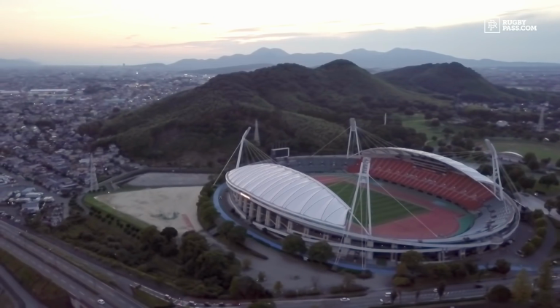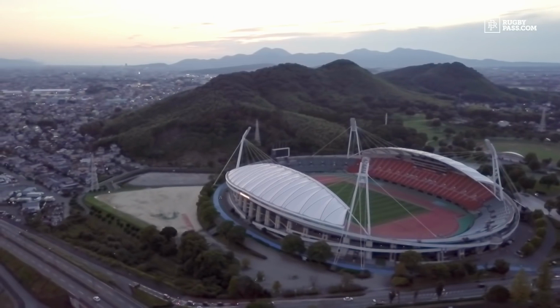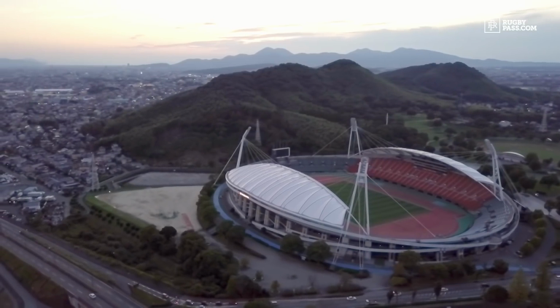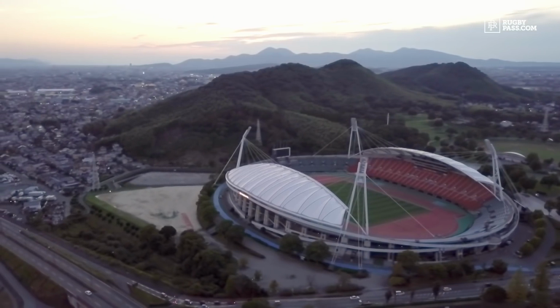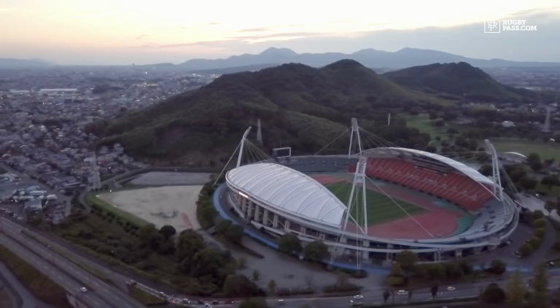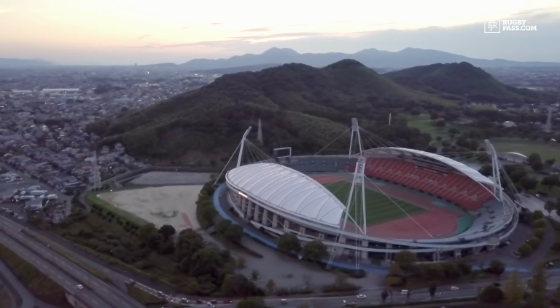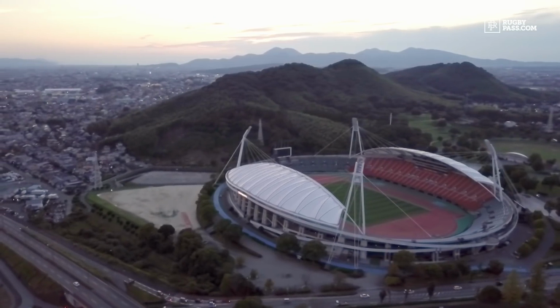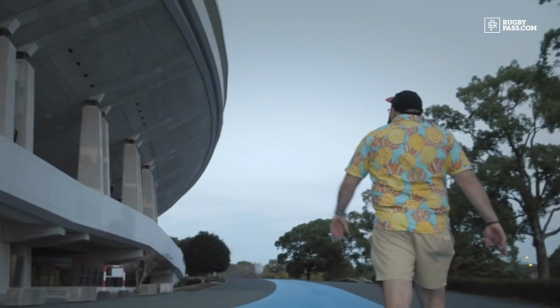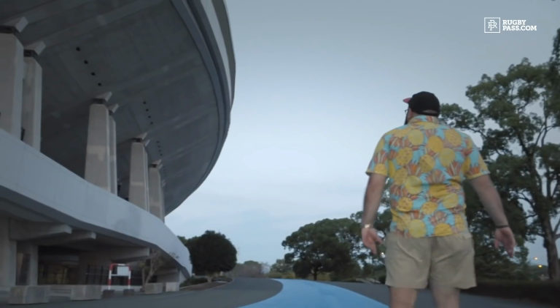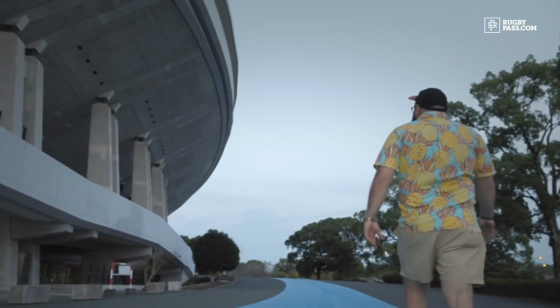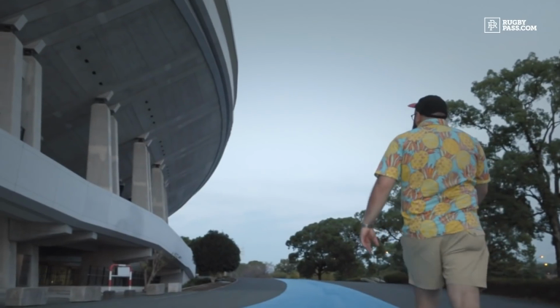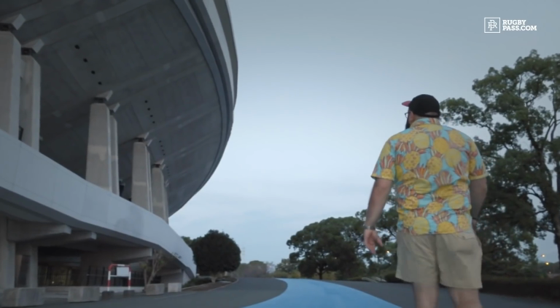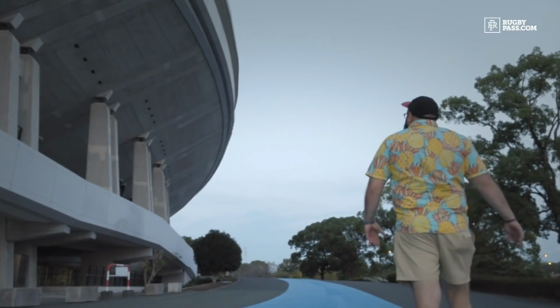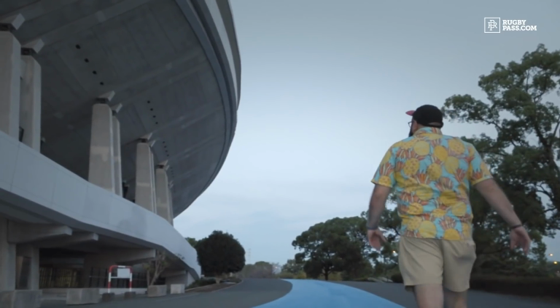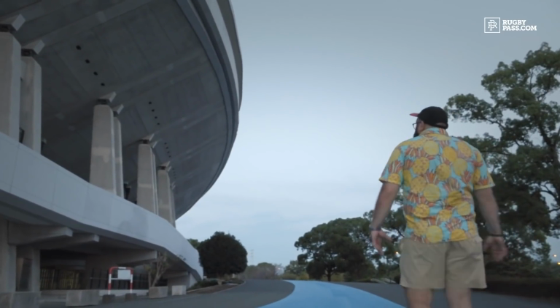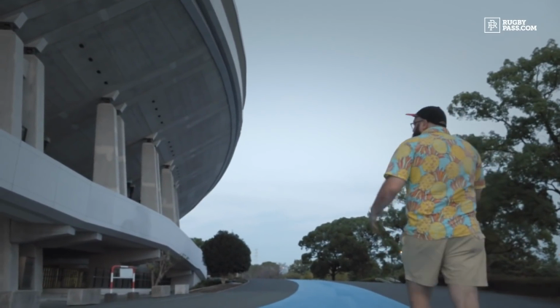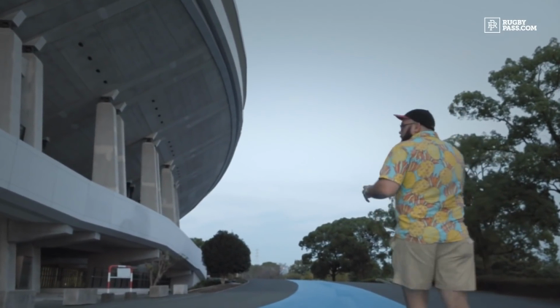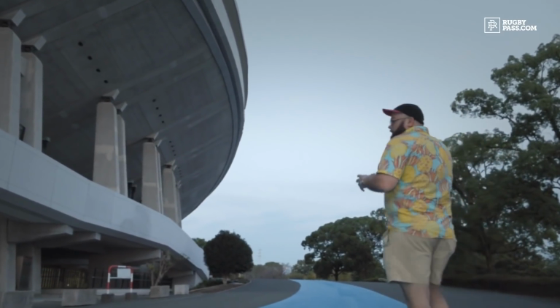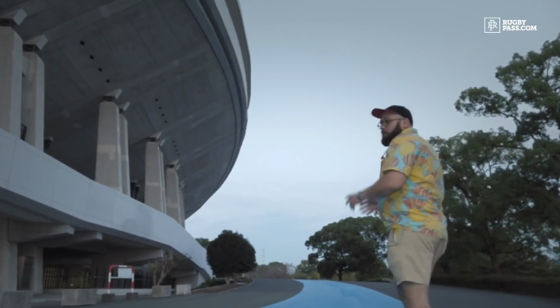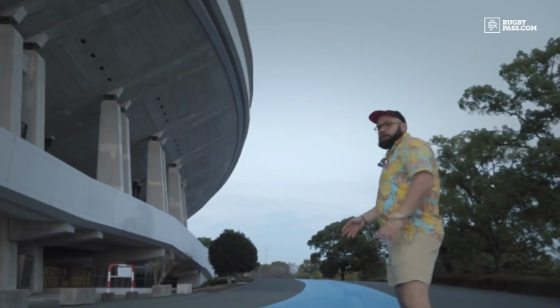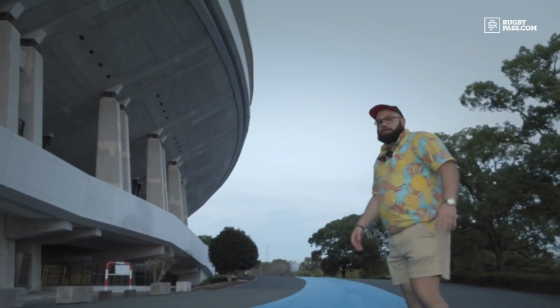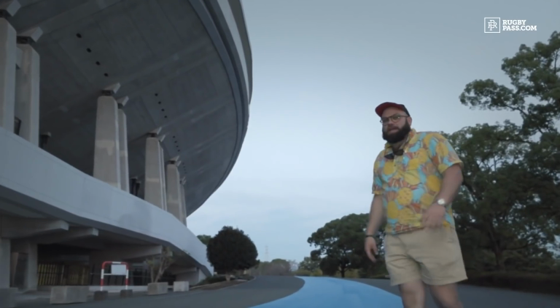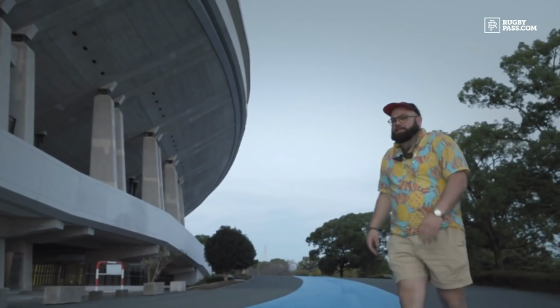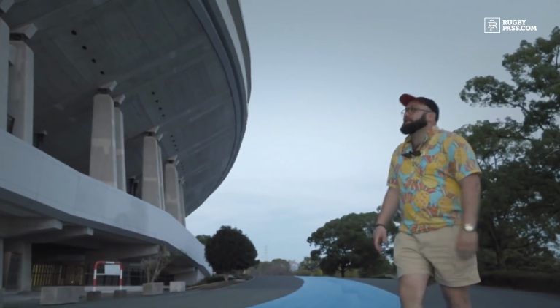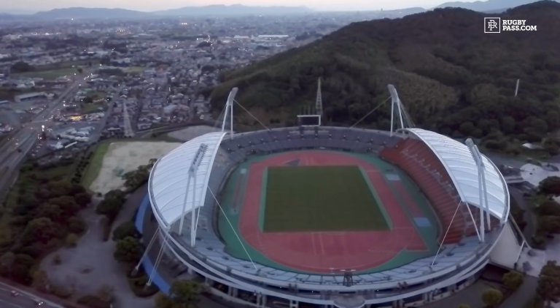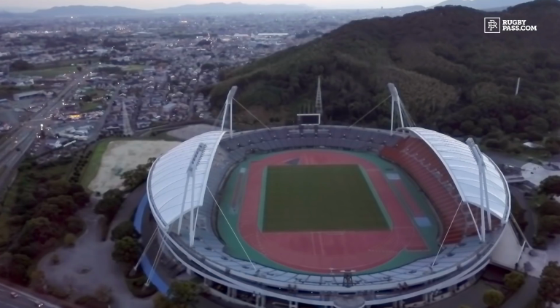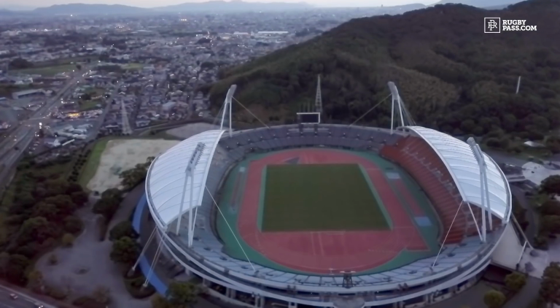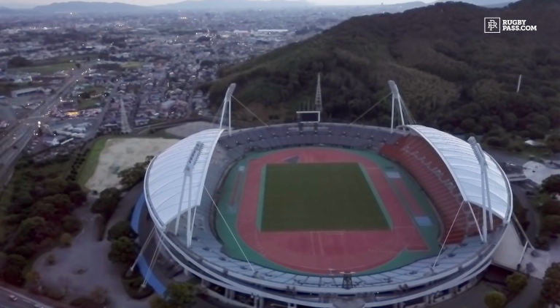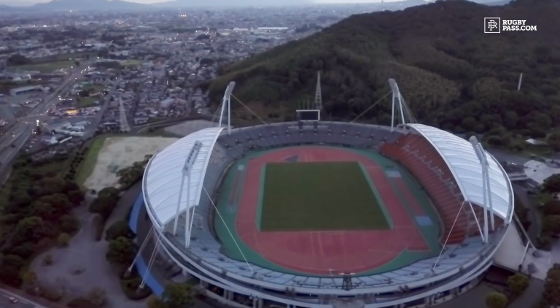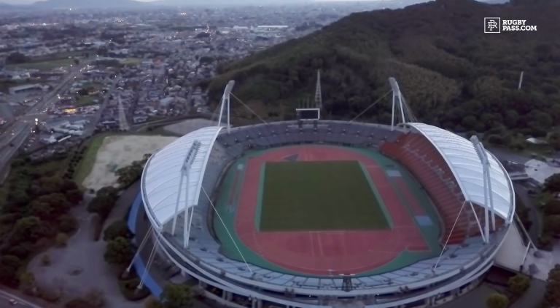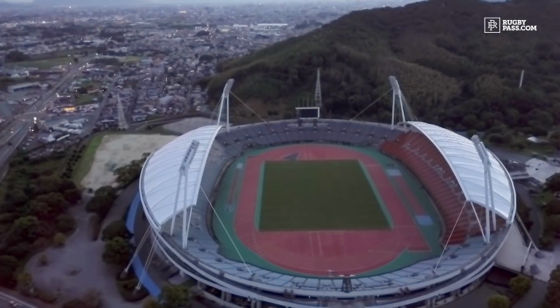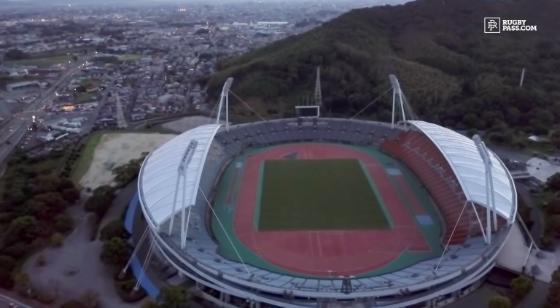This one in particular, Kumamoto Stadium — it's meant to be only a 32,000-seater but it still looks stunning.